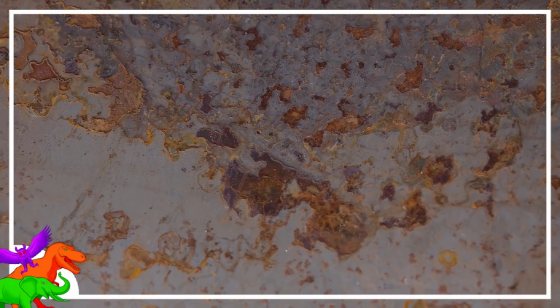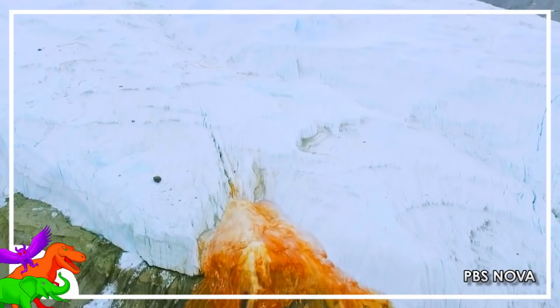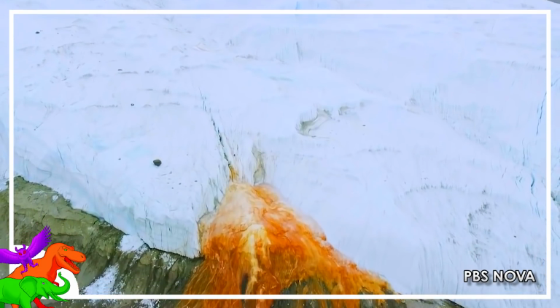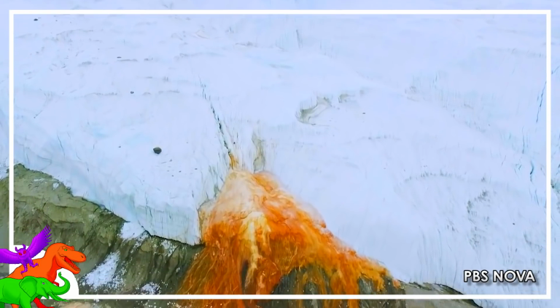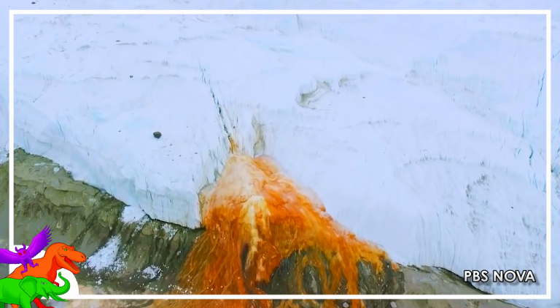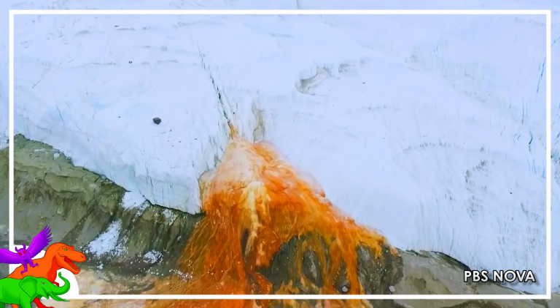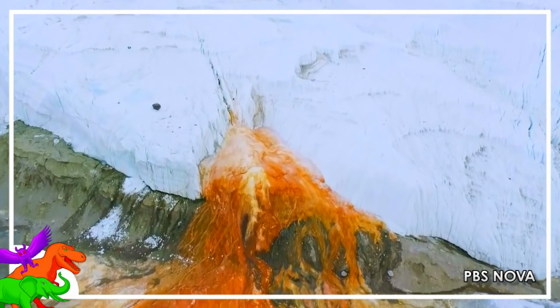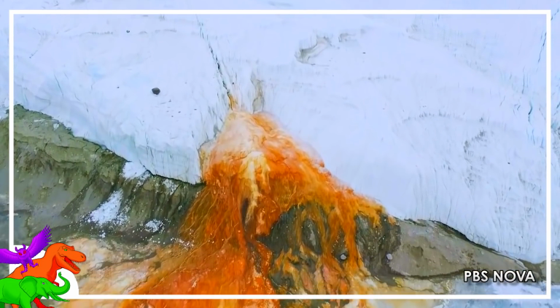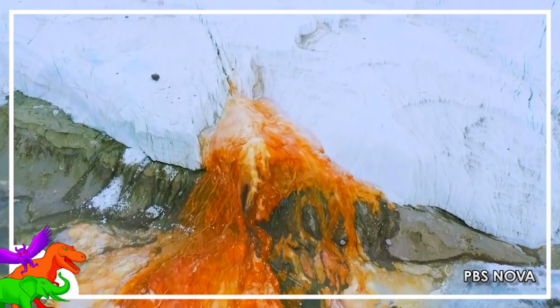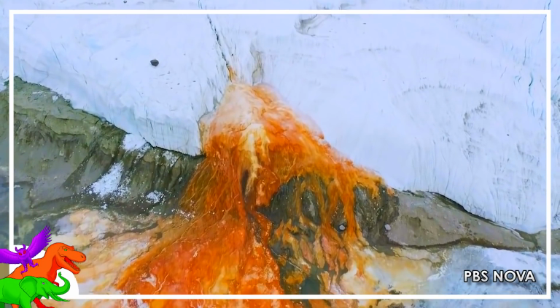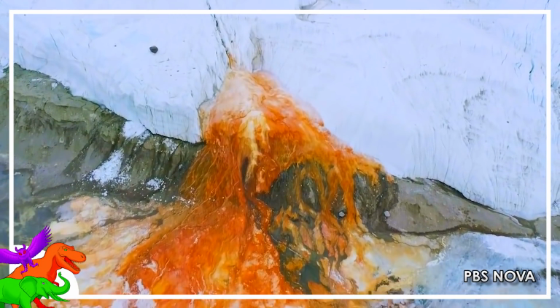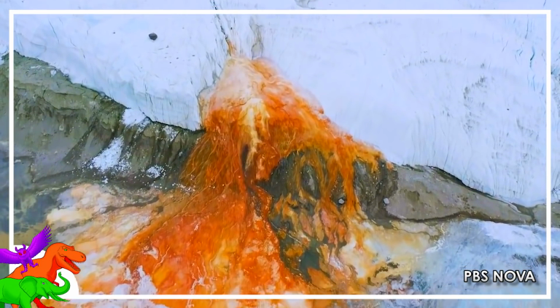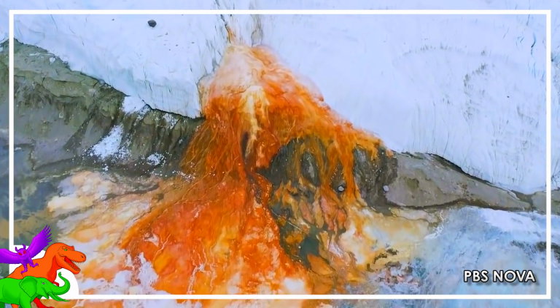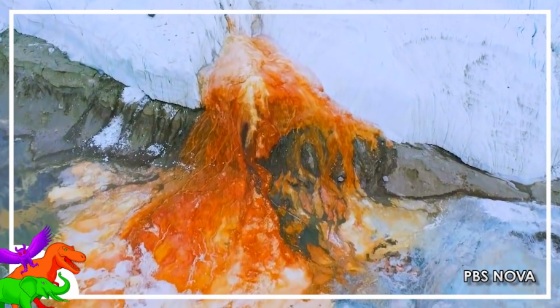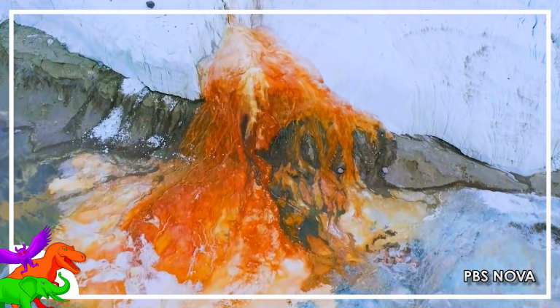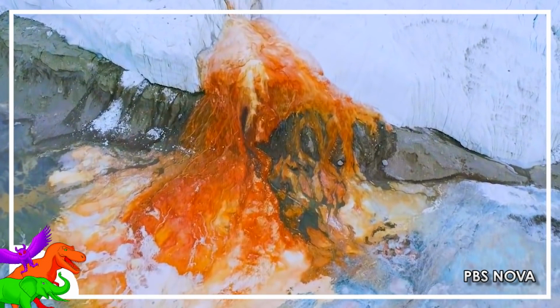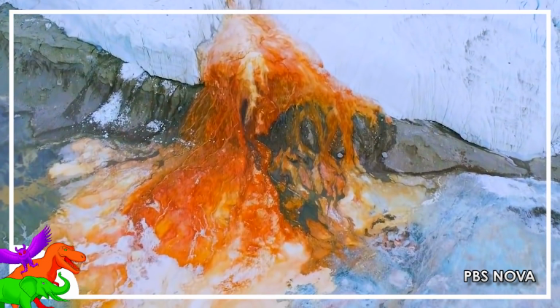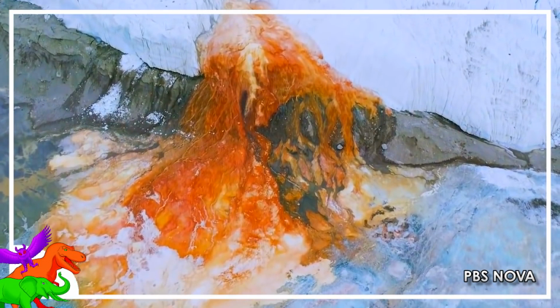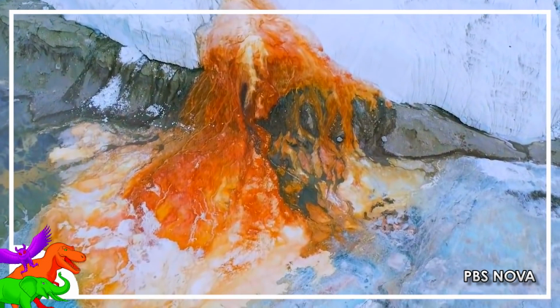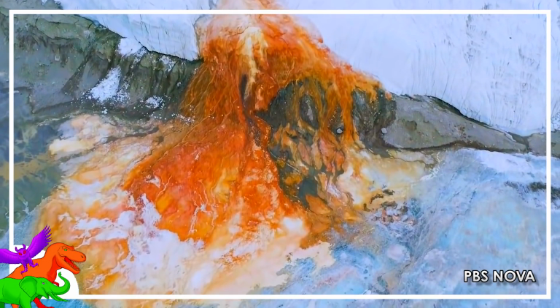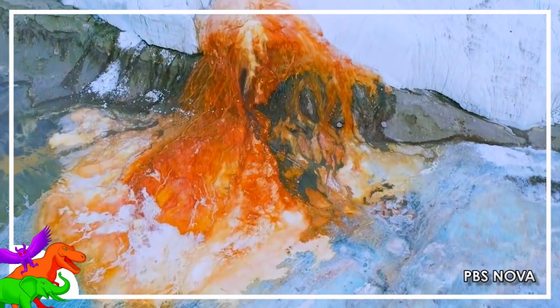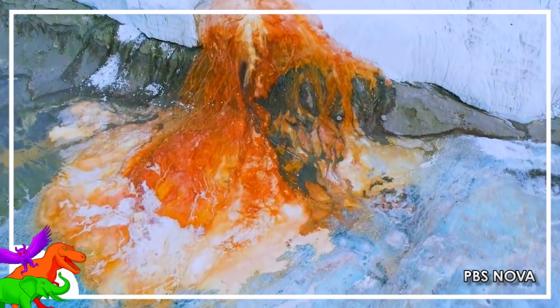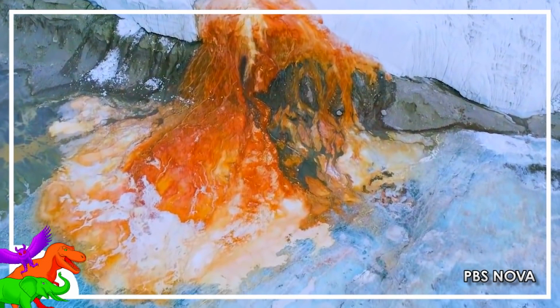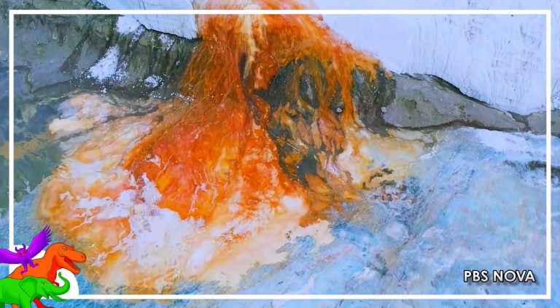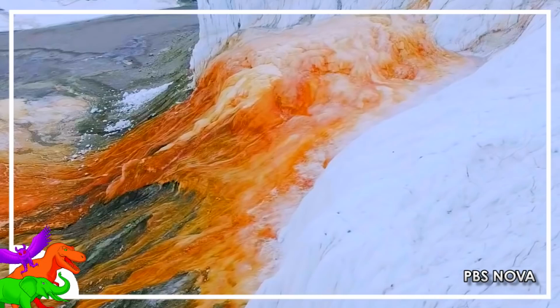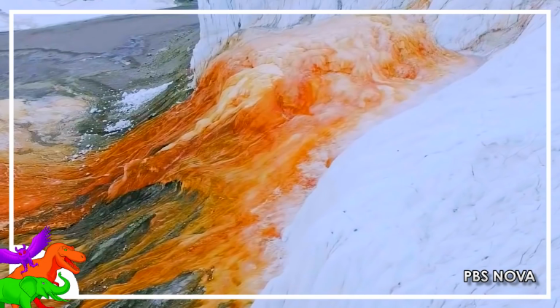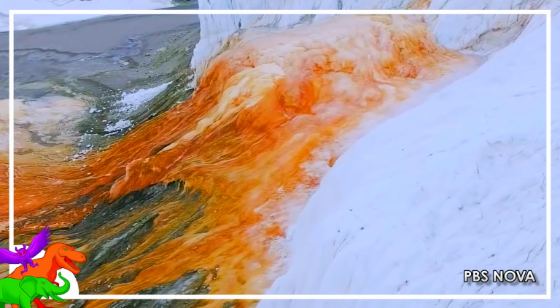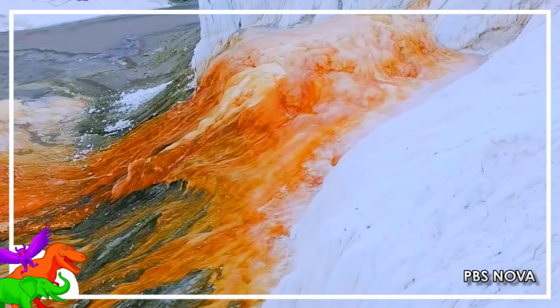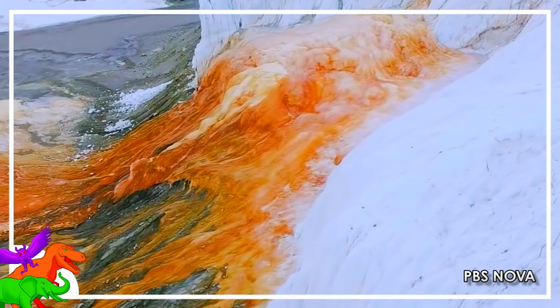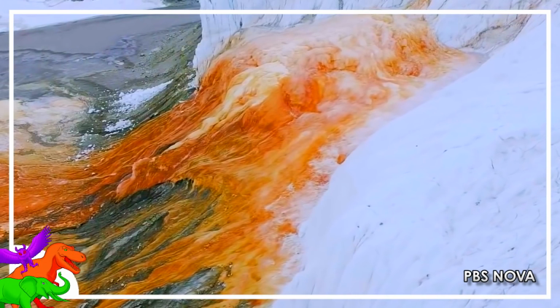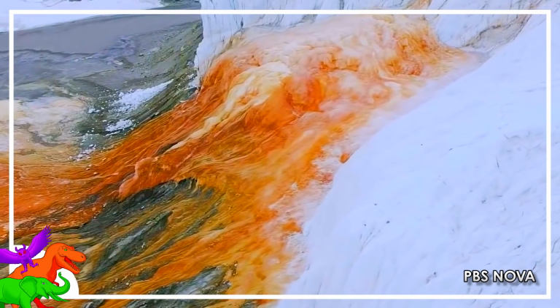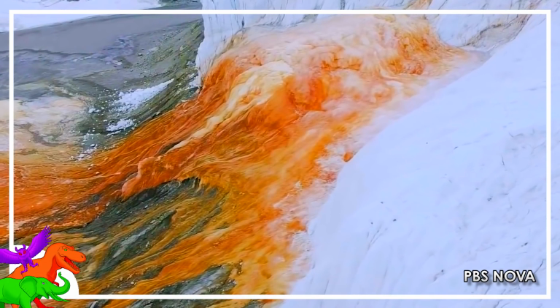There are iron ions in the water, and when they come into contact with air, they become bright blood red.